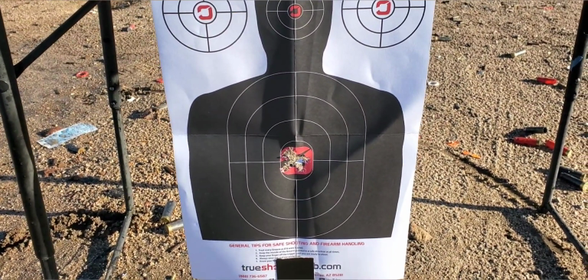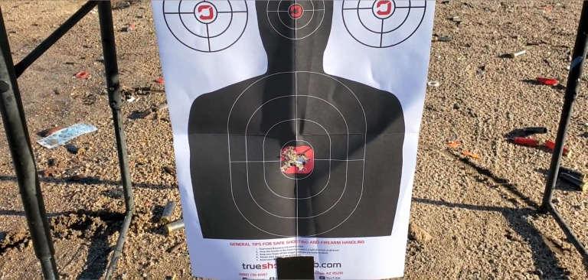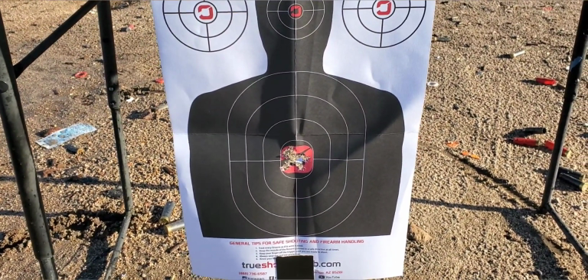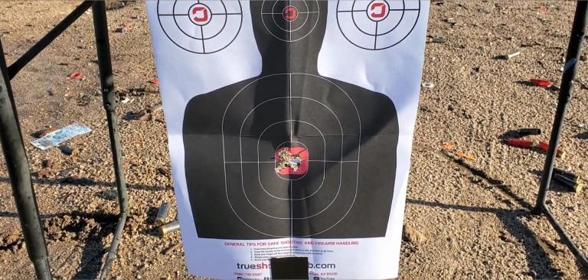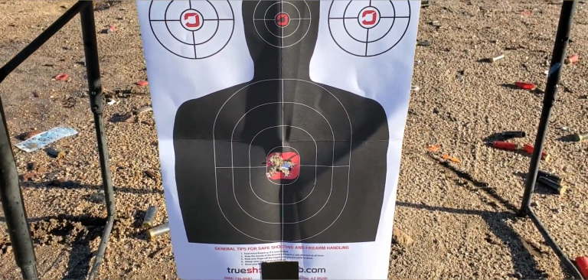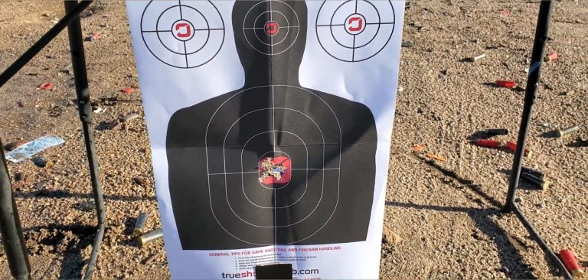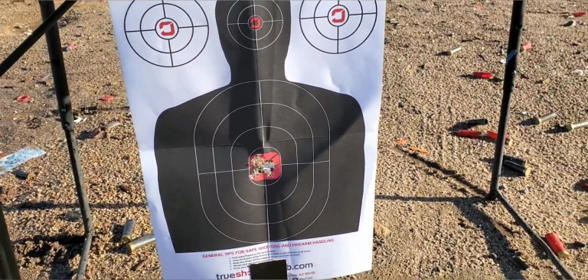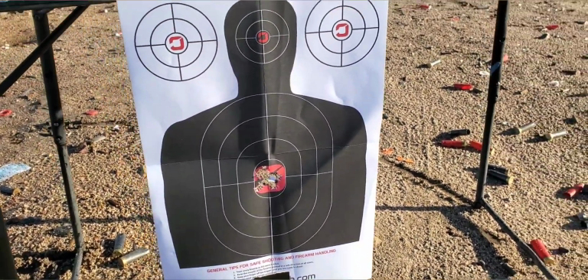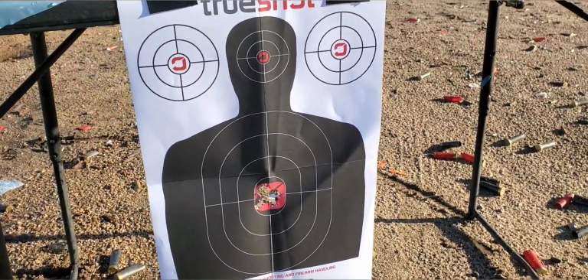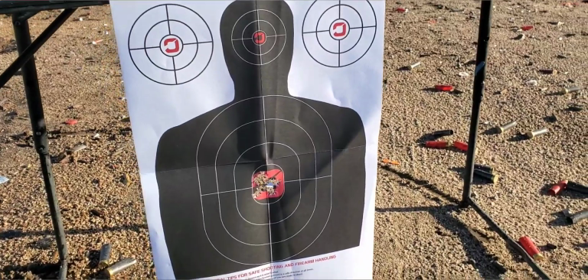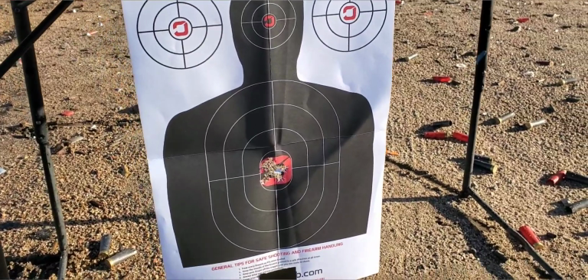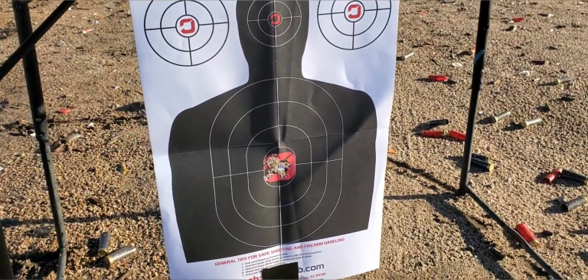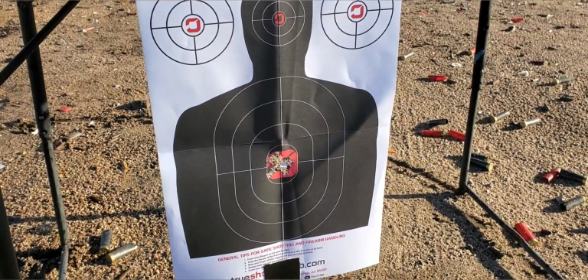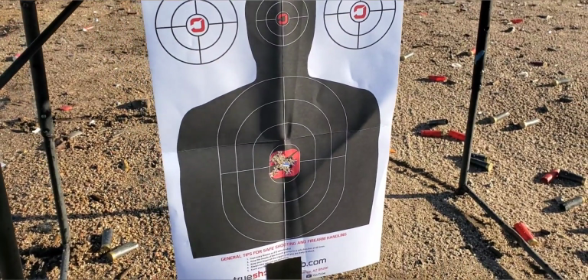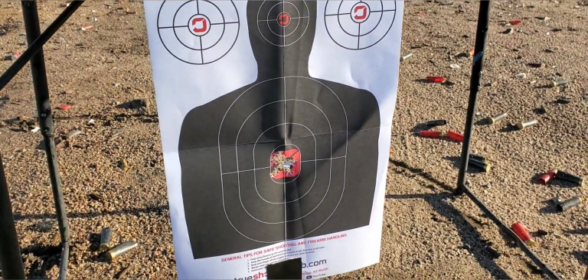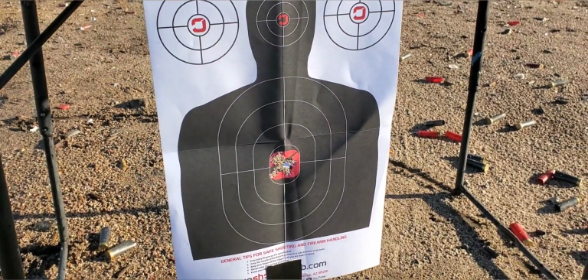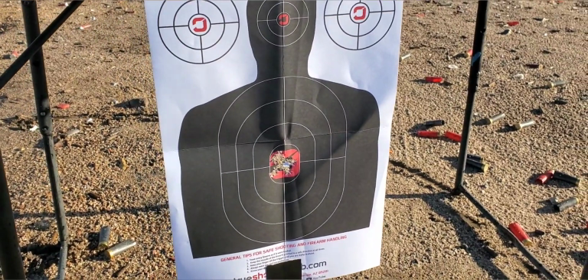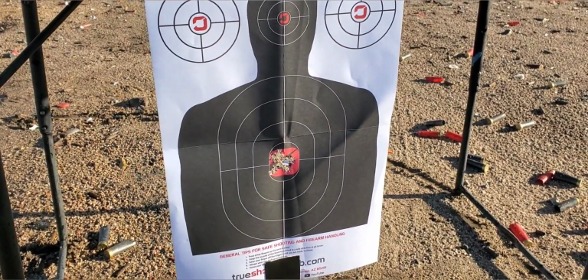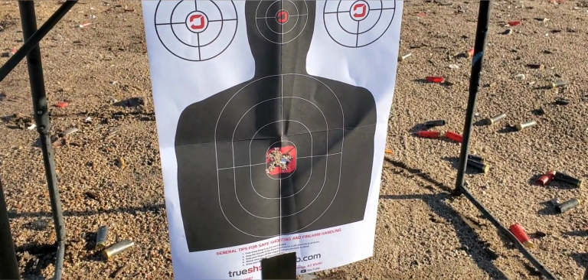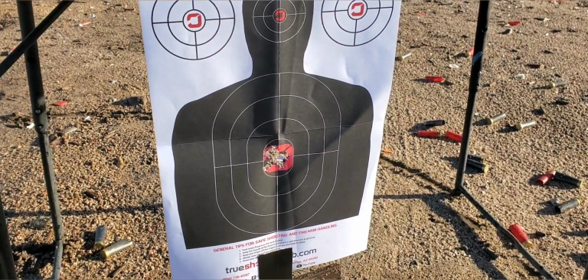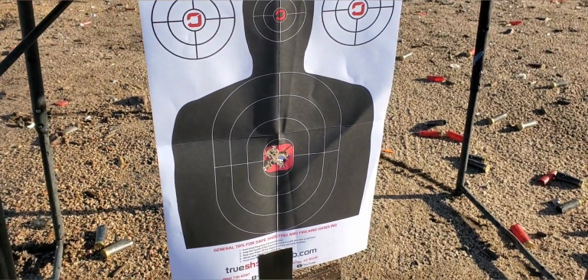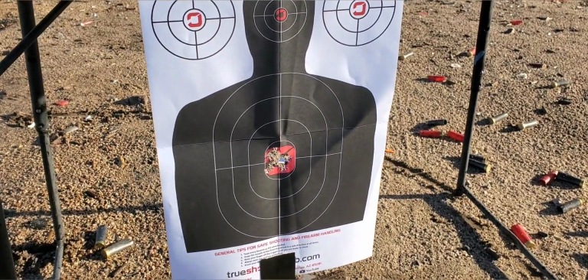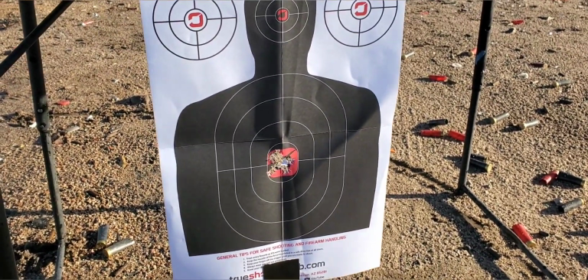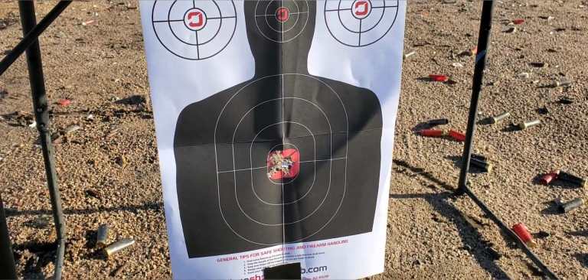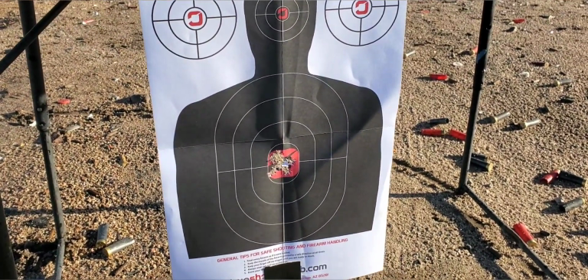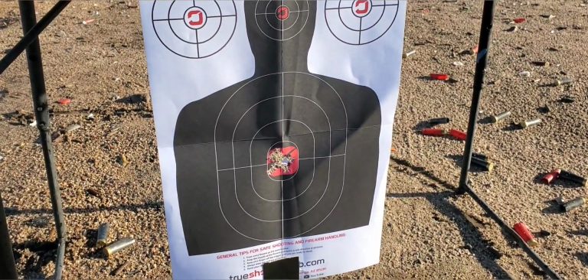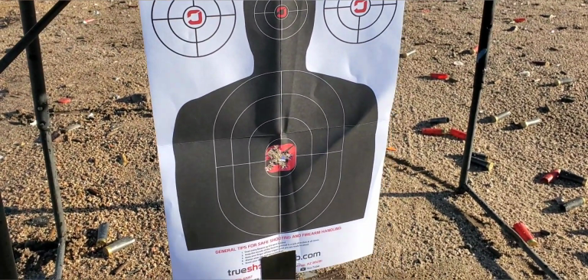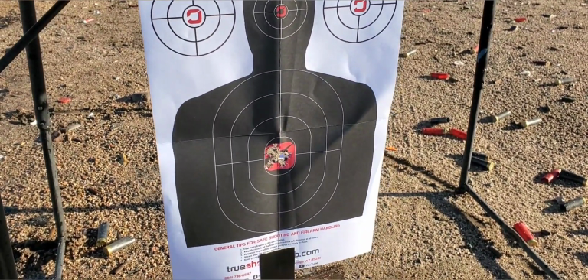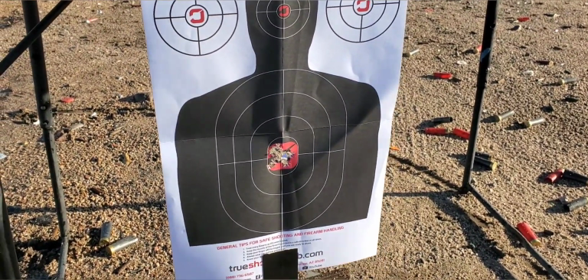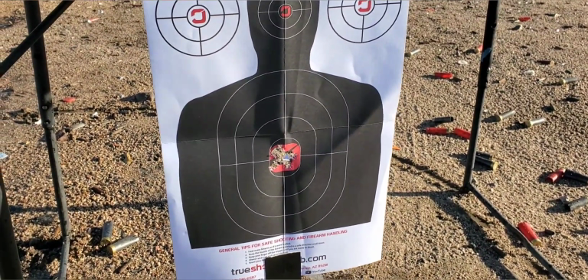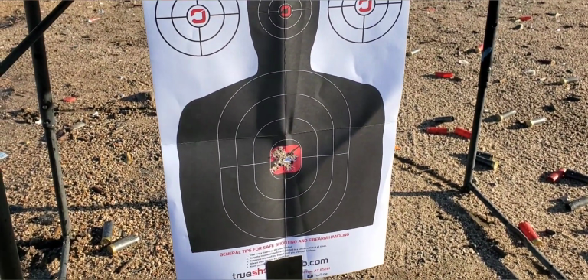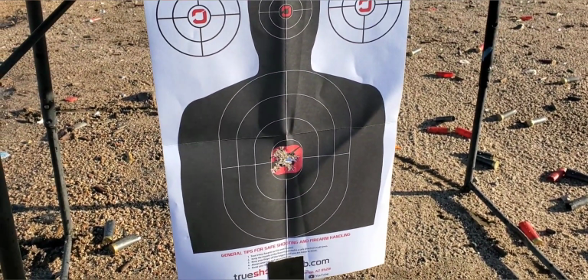Looking pretty good — brand new Glock 17 Gen 1.